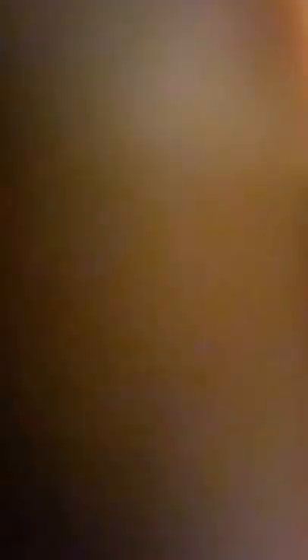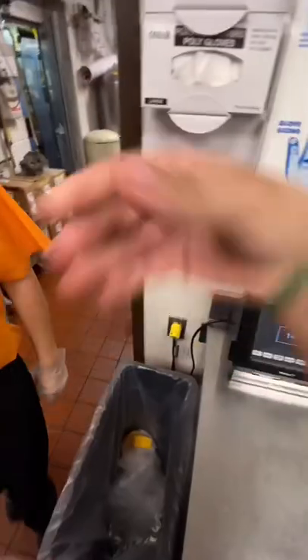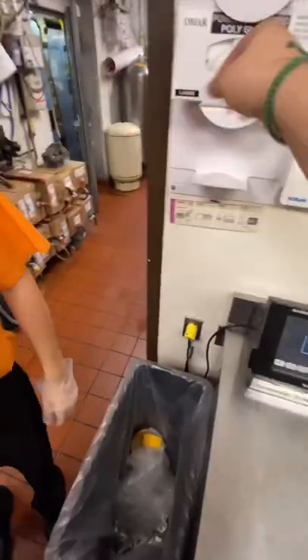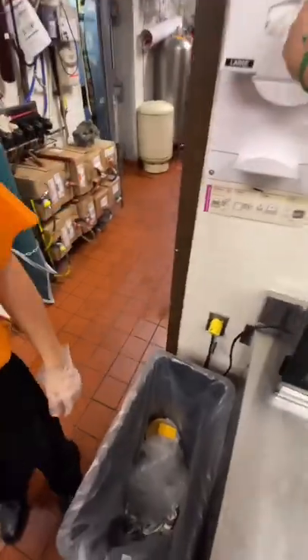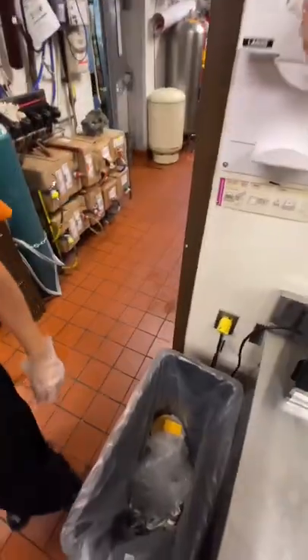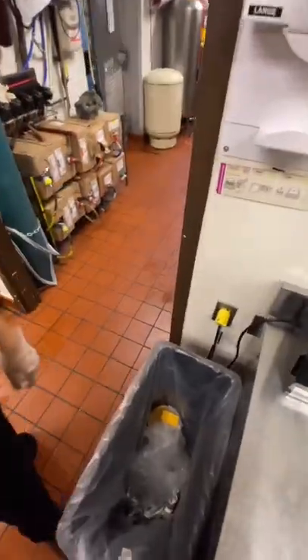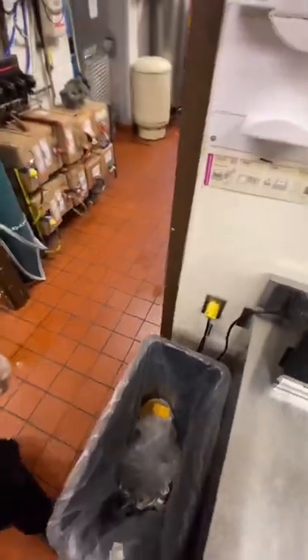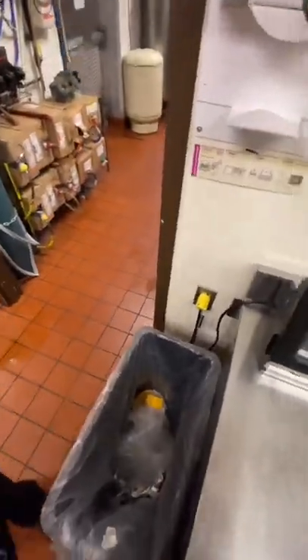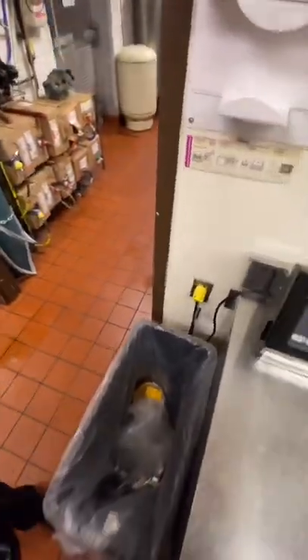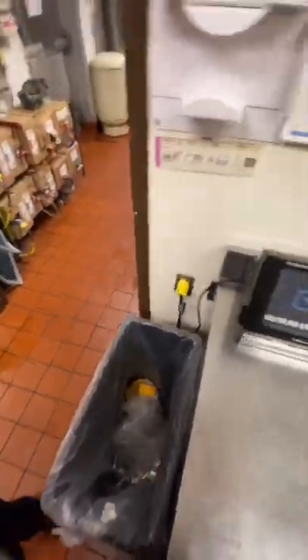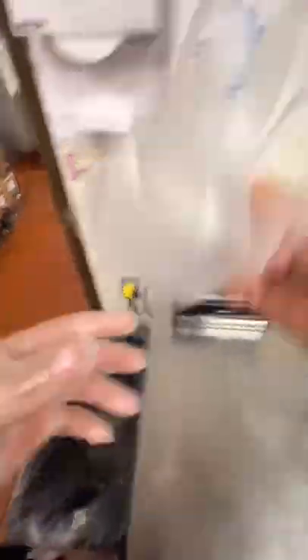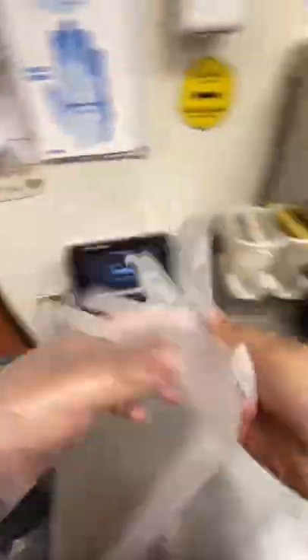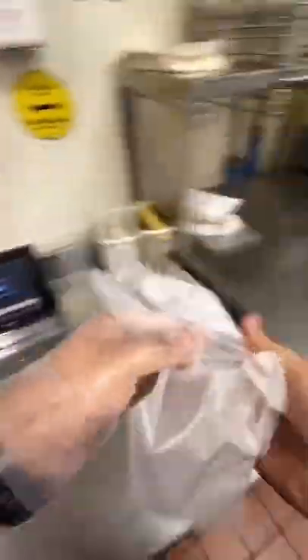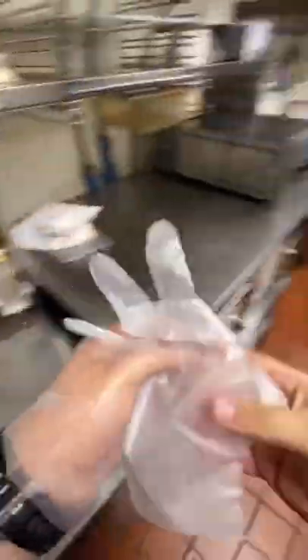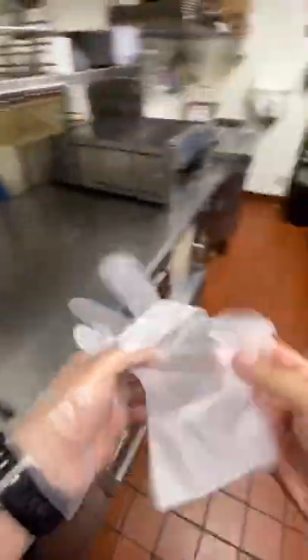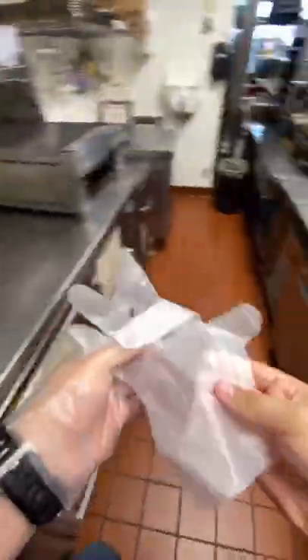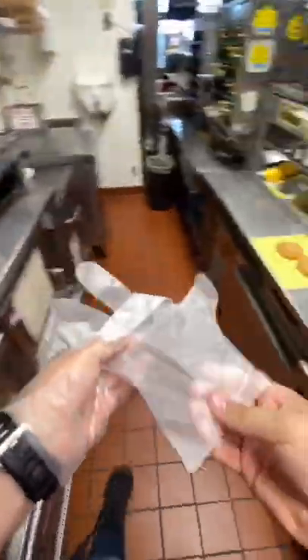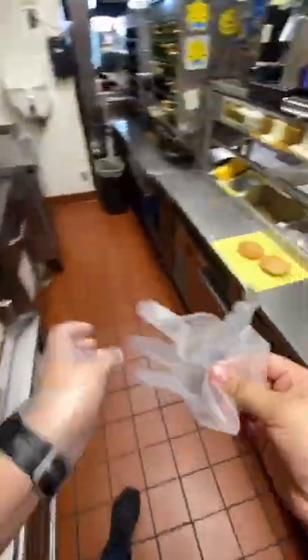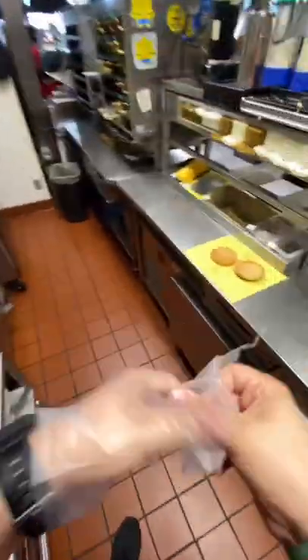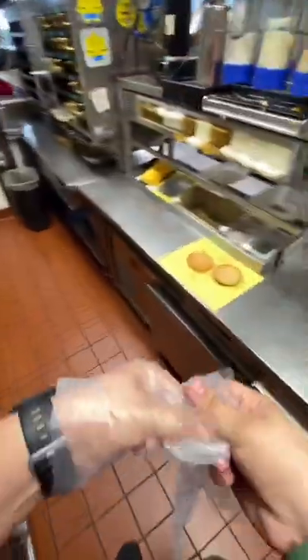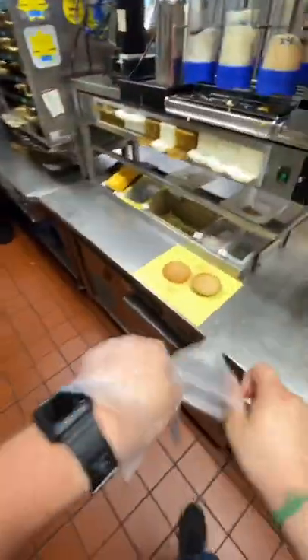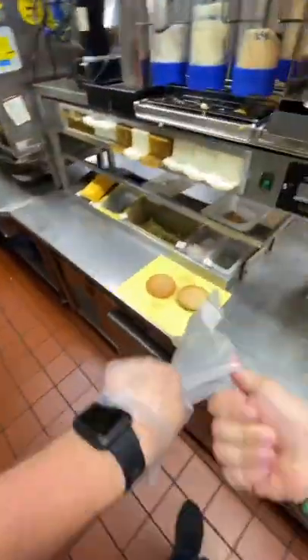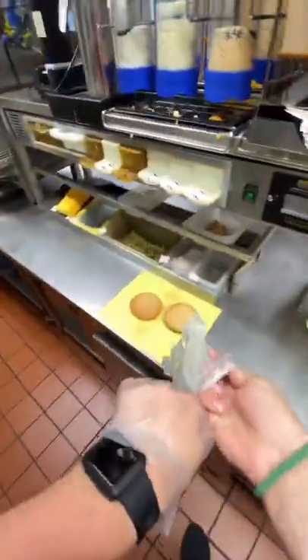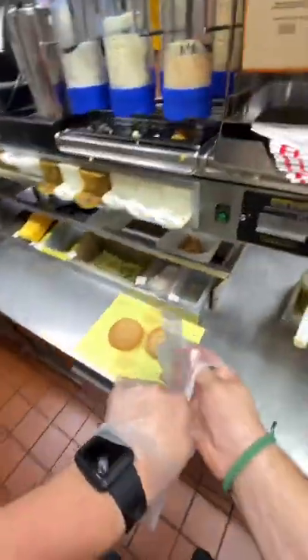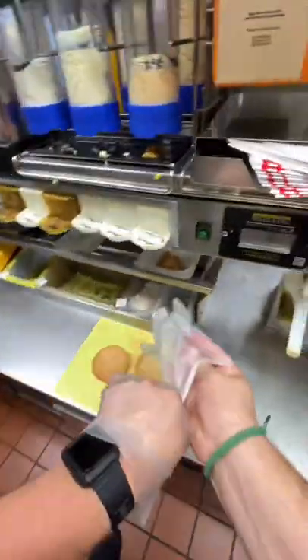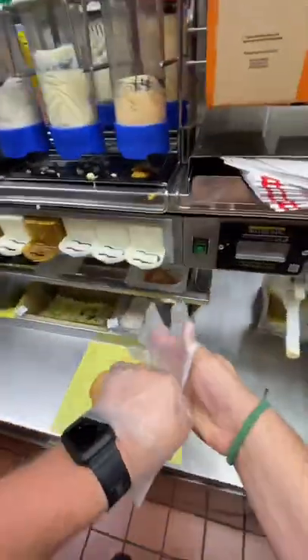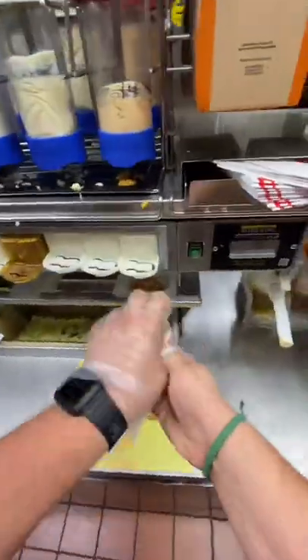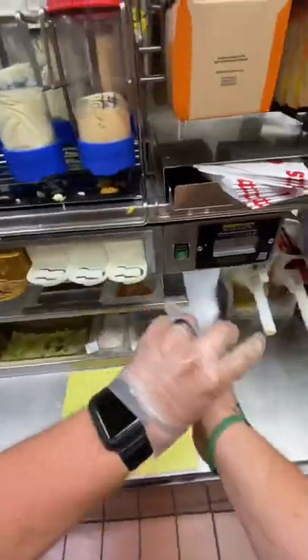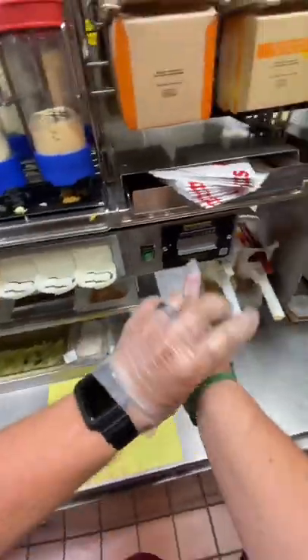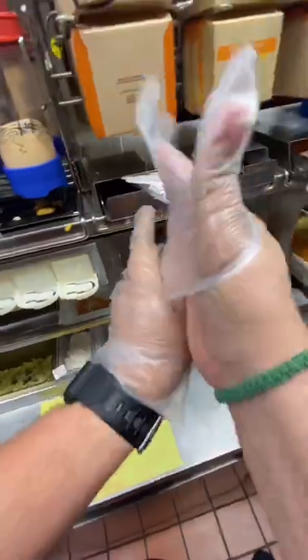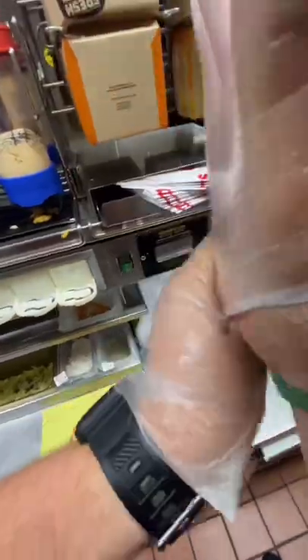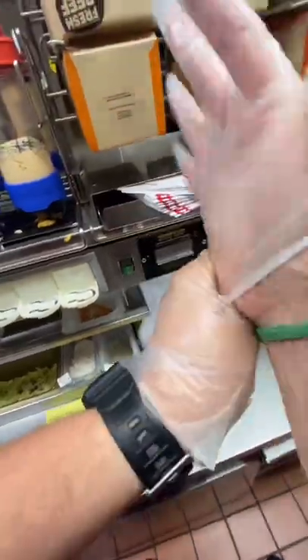Training Tuesday! This Tuesday we're going to be making a cheeseburger. This is a McDonald's original.